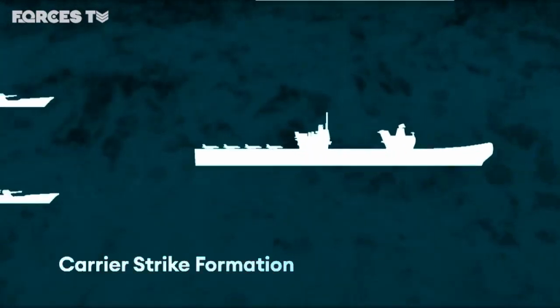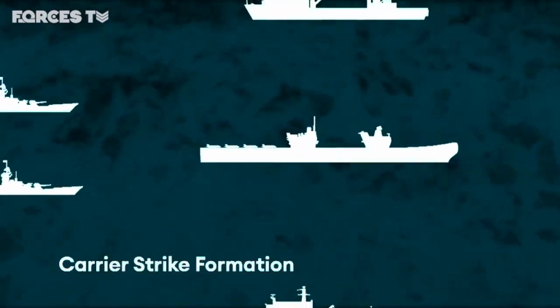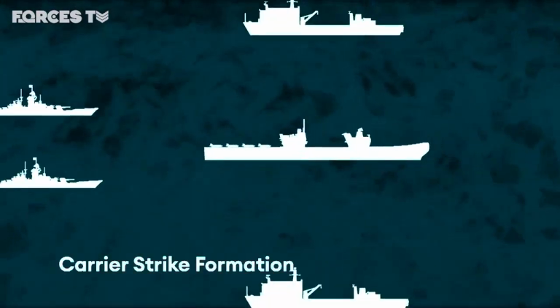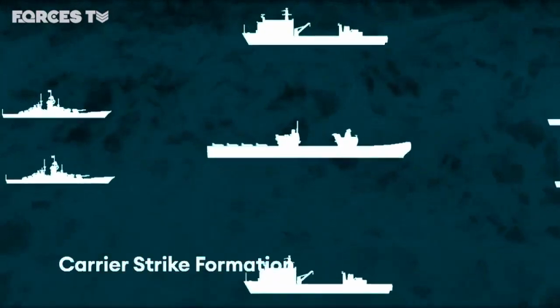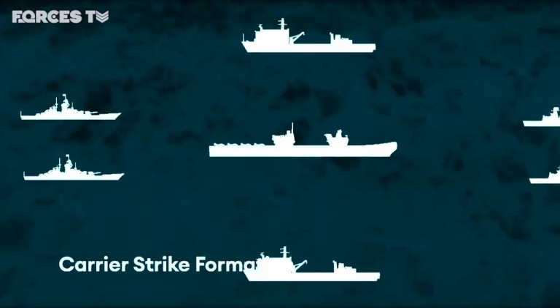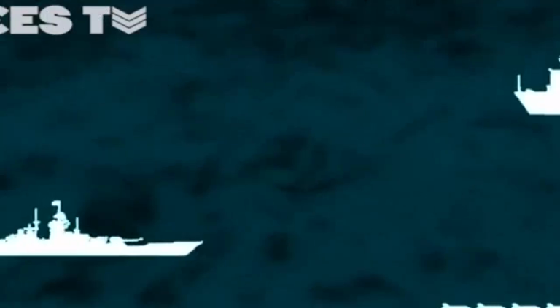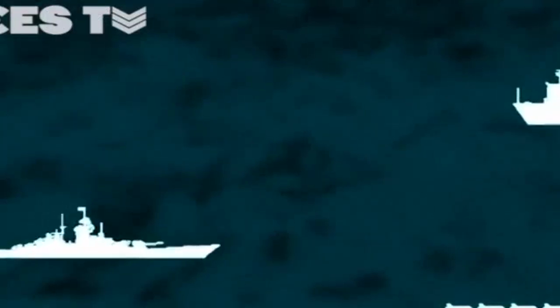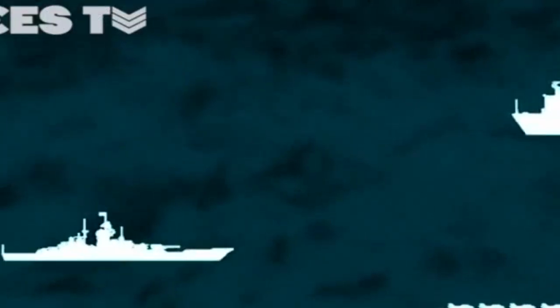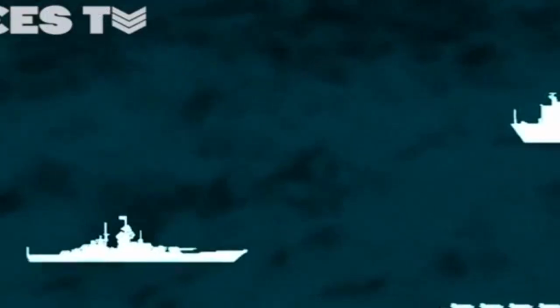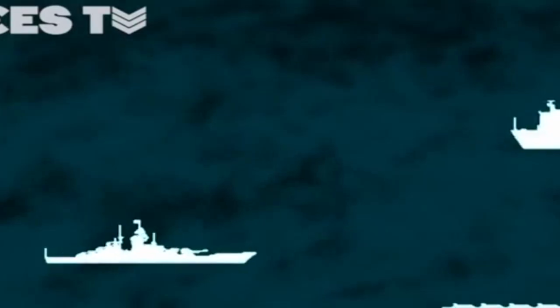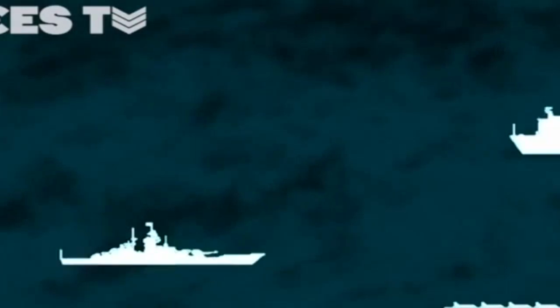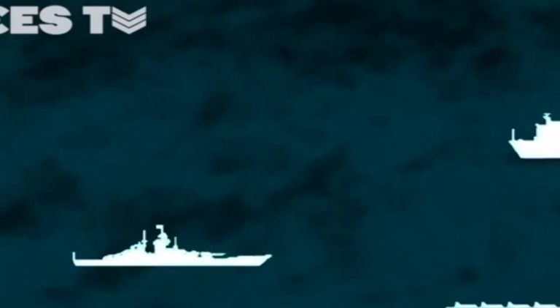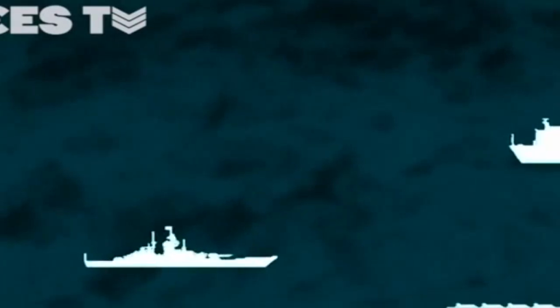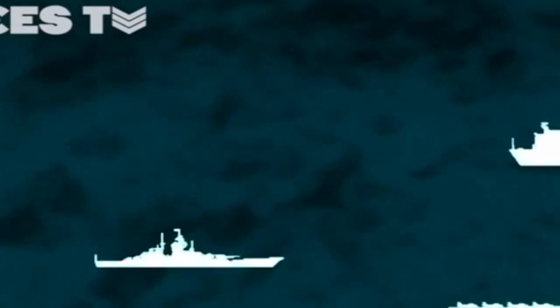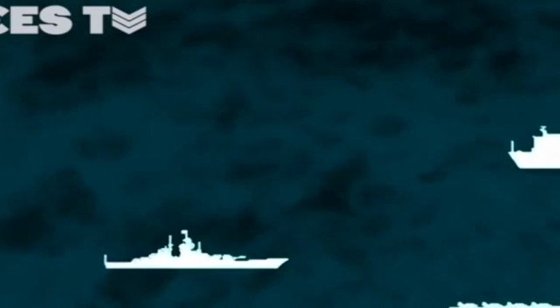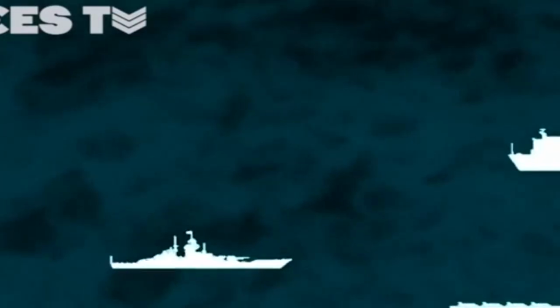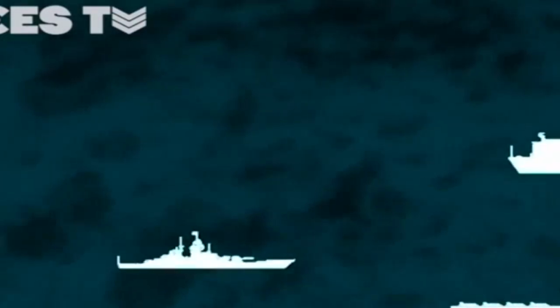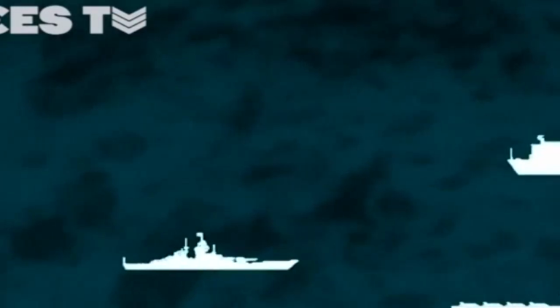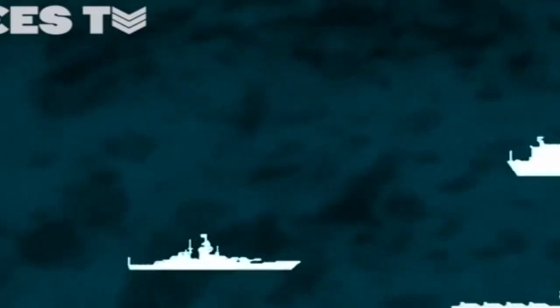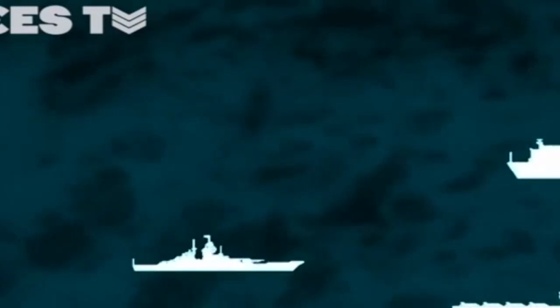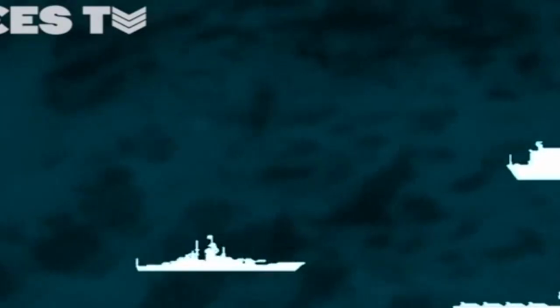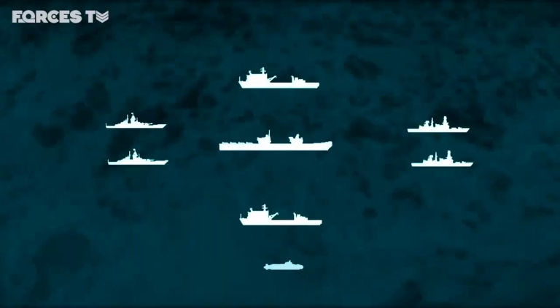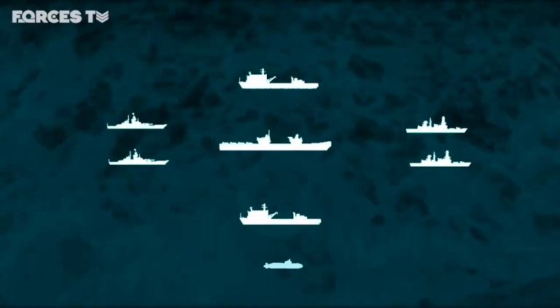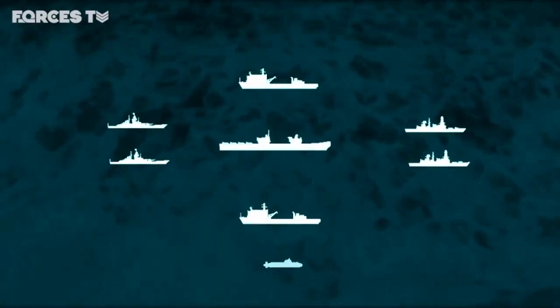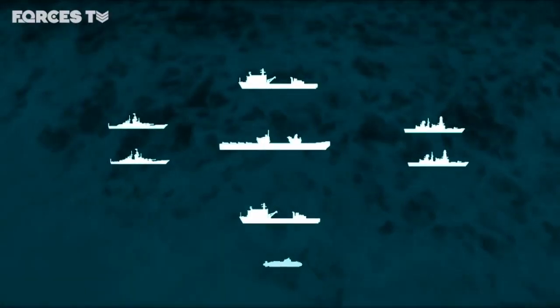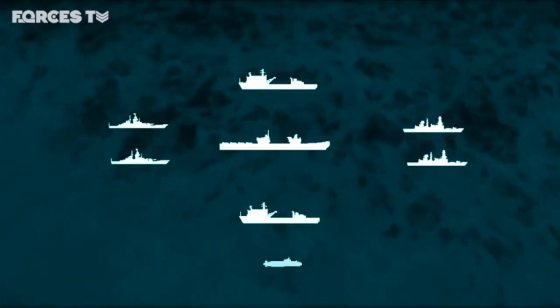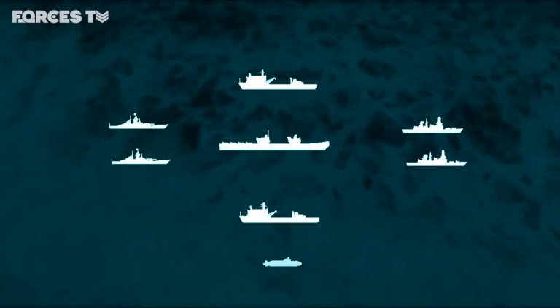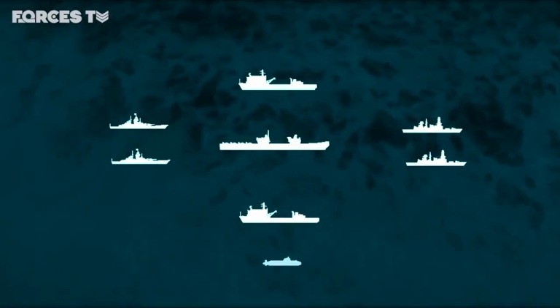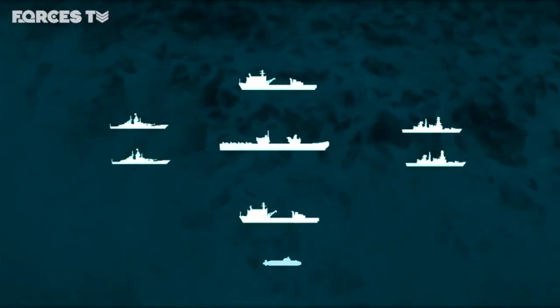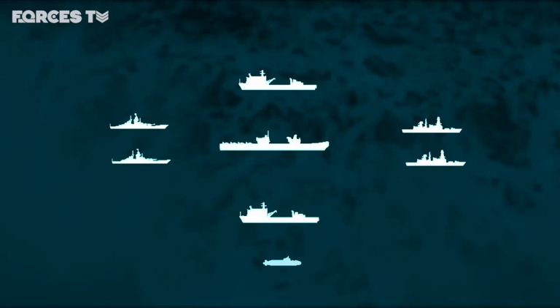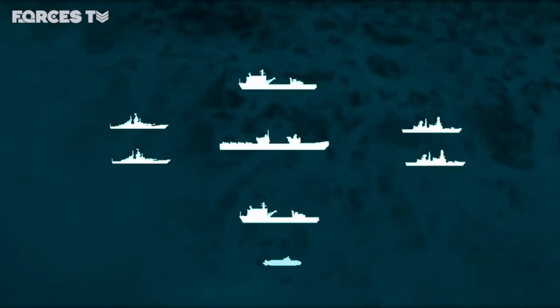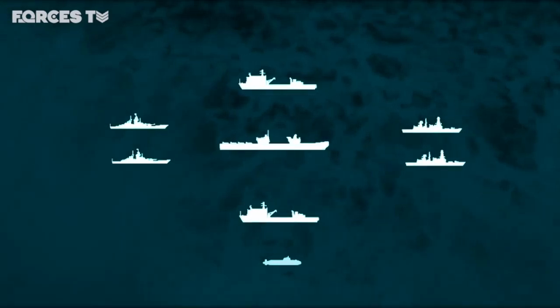Surrounding her will be the outer ring of the strike group, a formation of other ships and submarines. What it will comprise will depend on the mission.